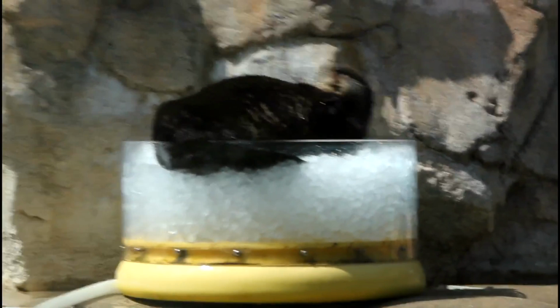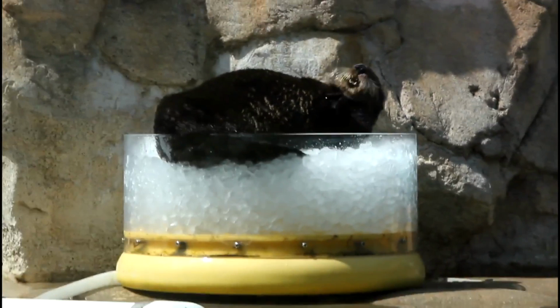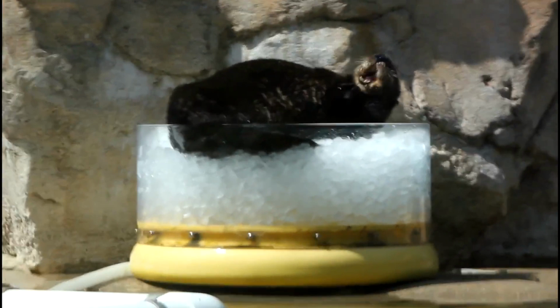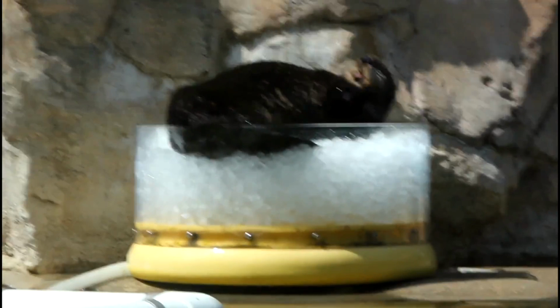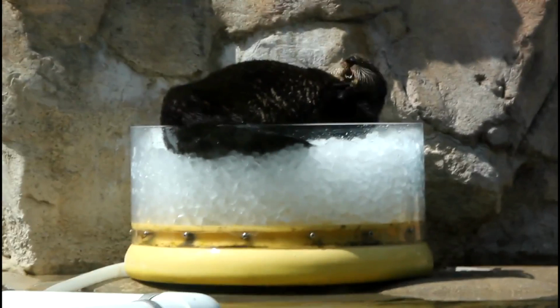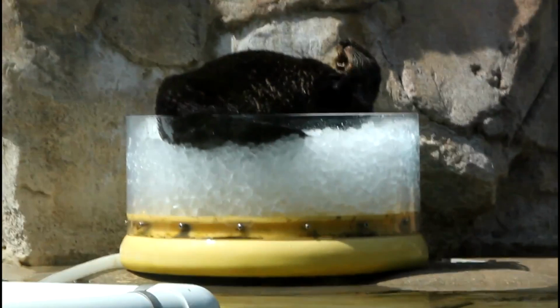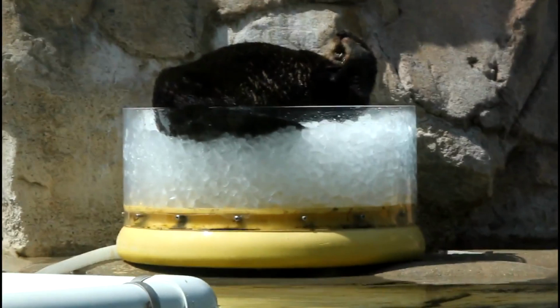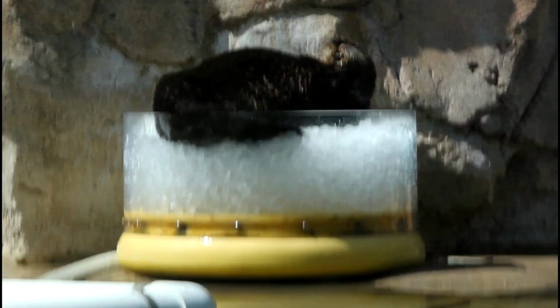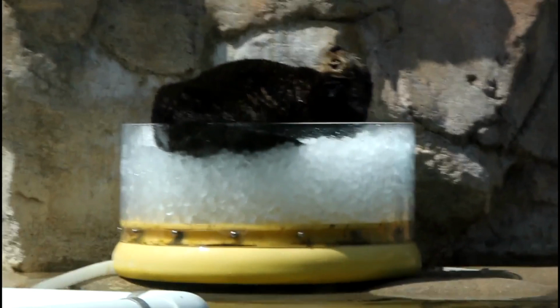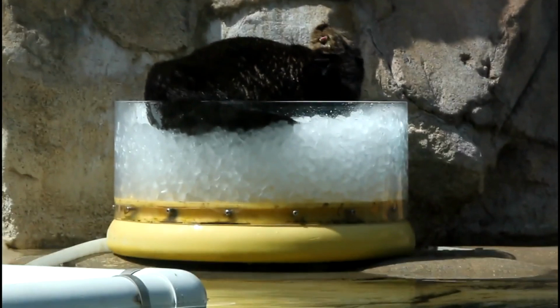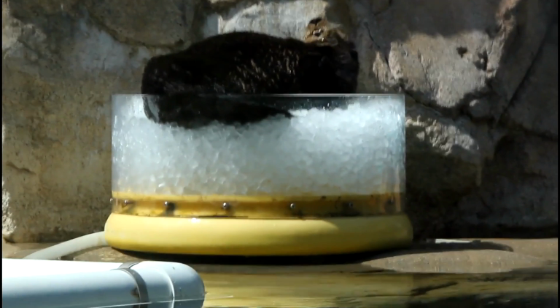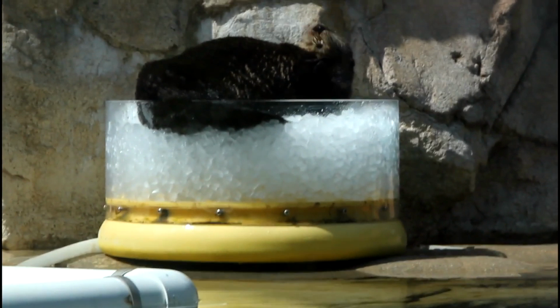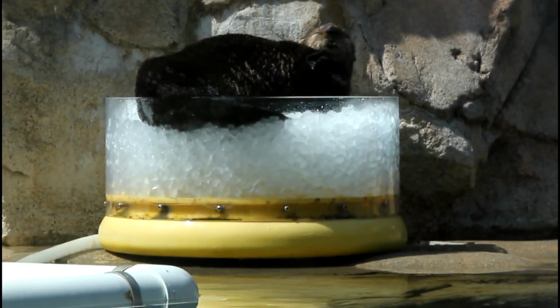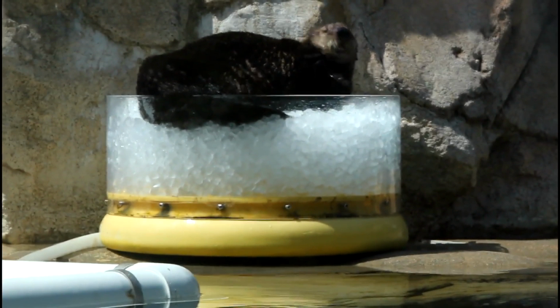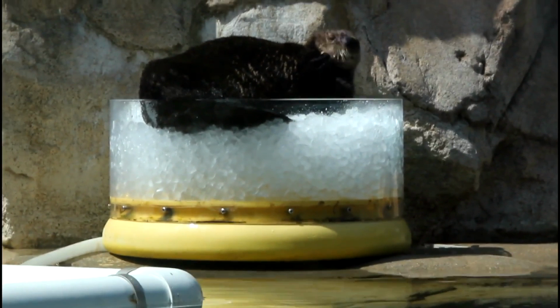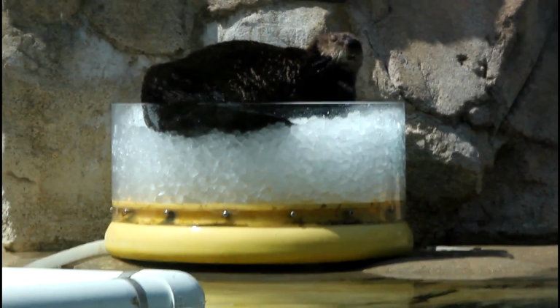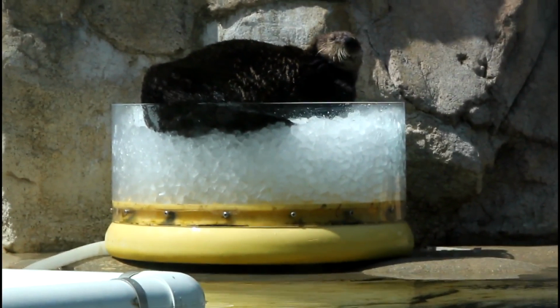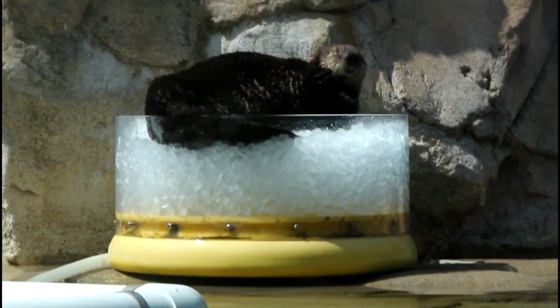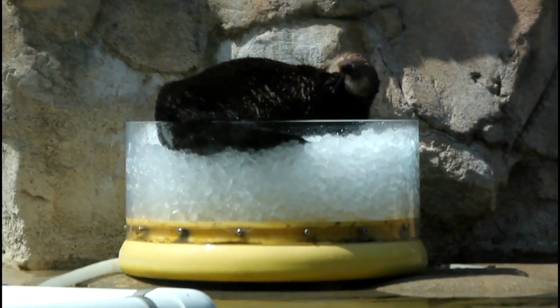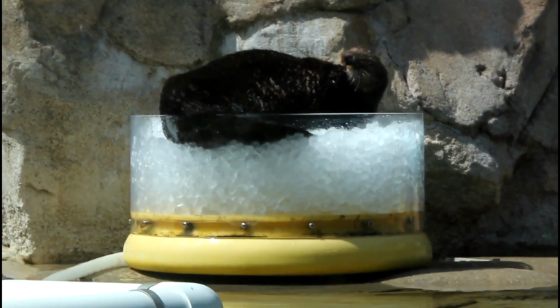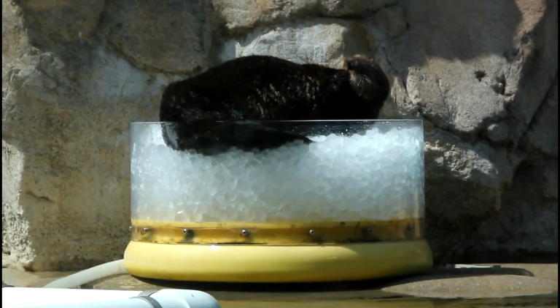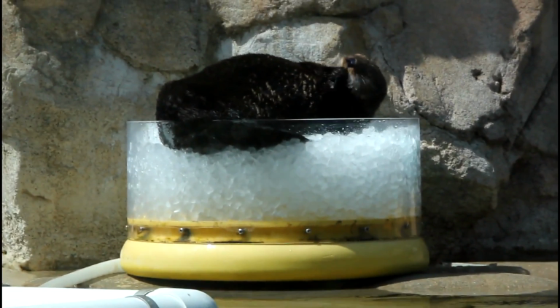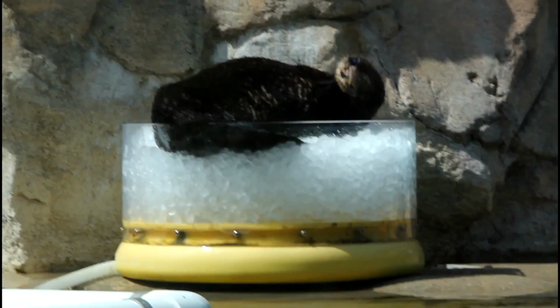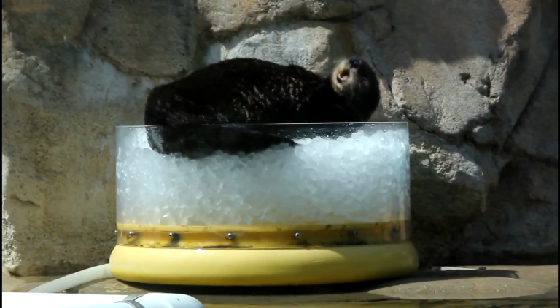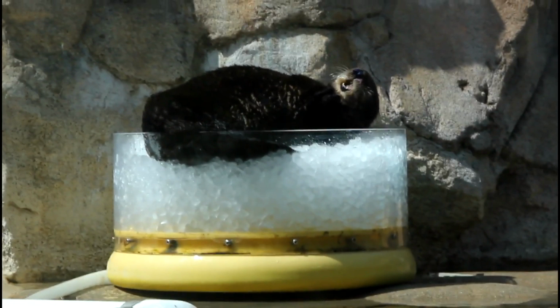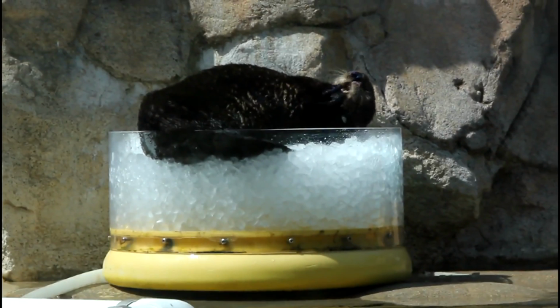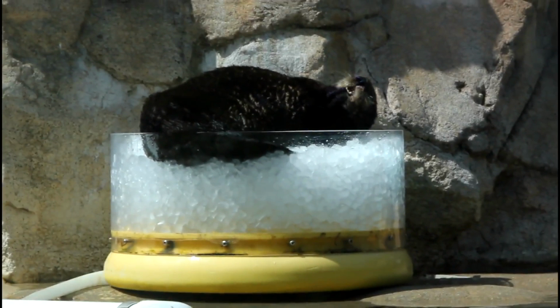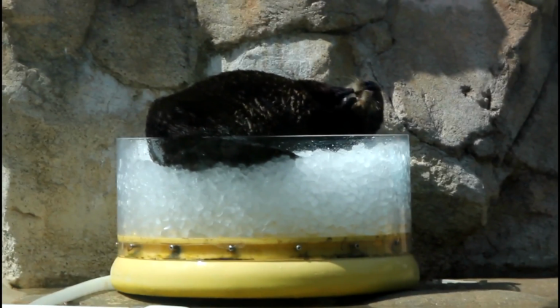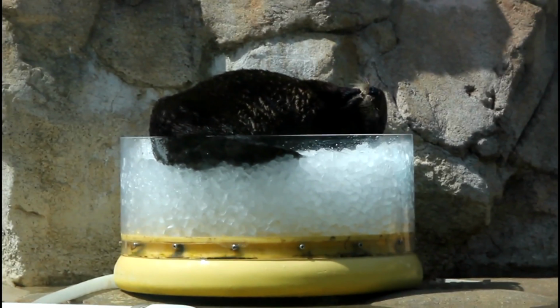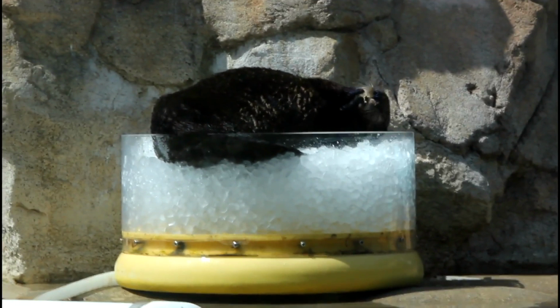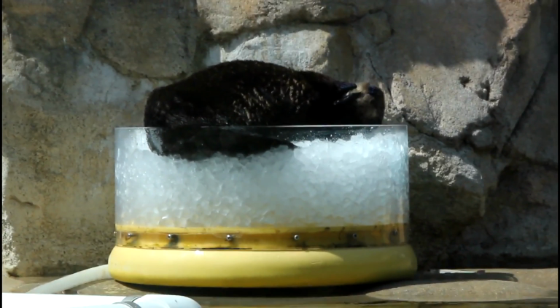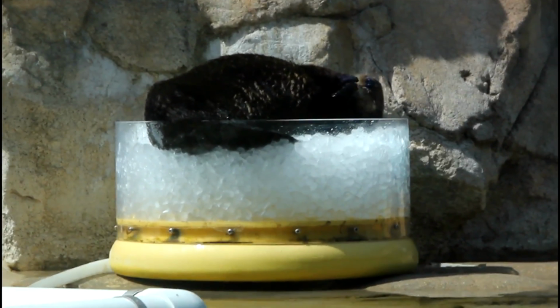A sea otter's diet consists mainly of invertebrates, such as sea urchins, clams, mussels, and crabs.